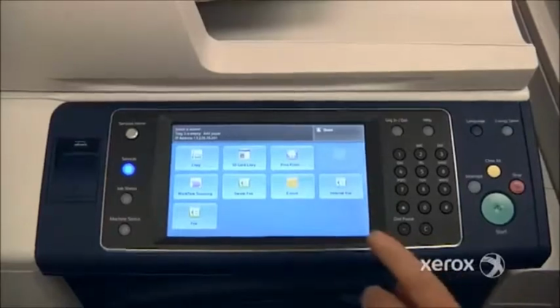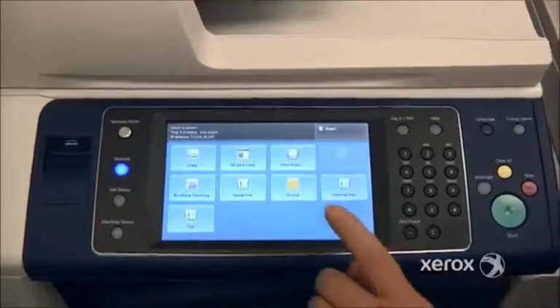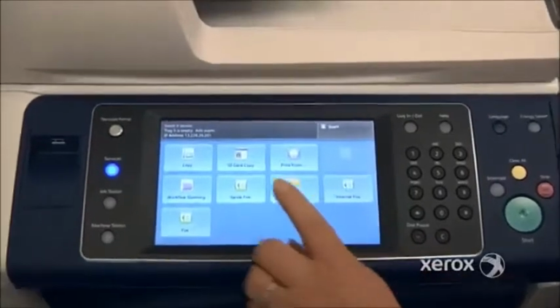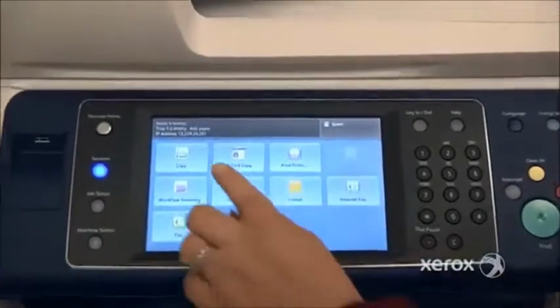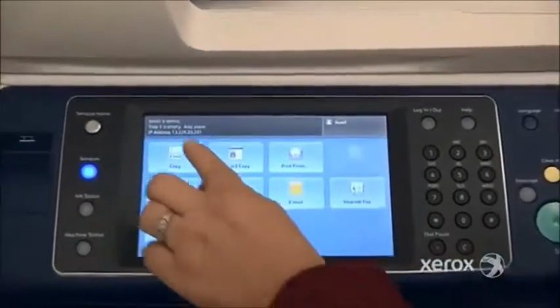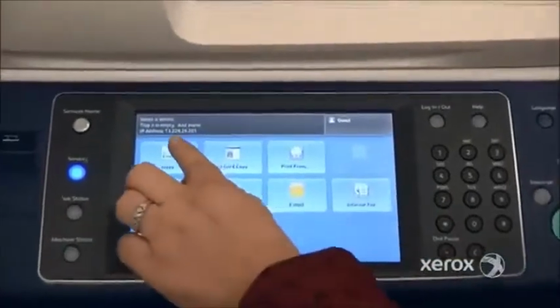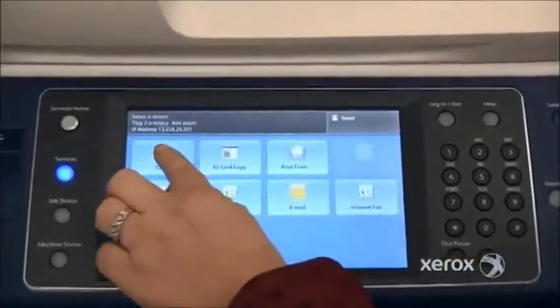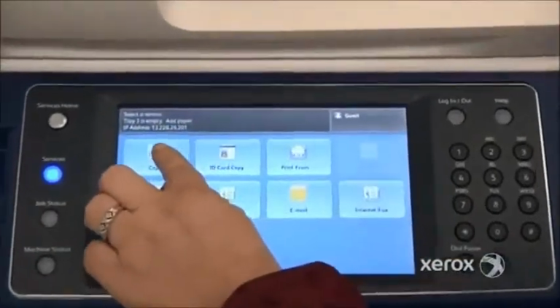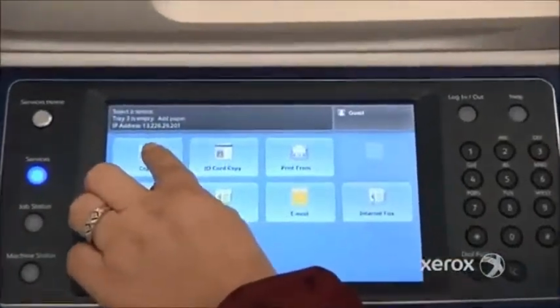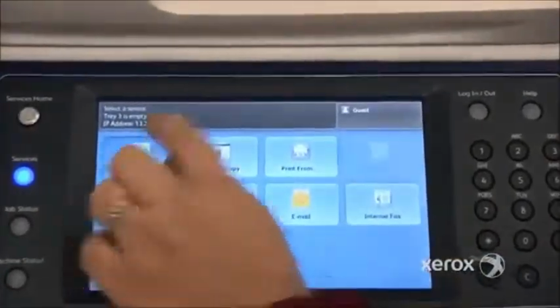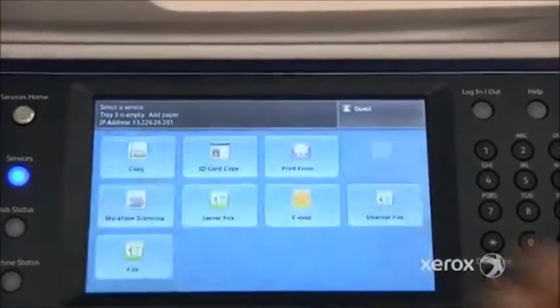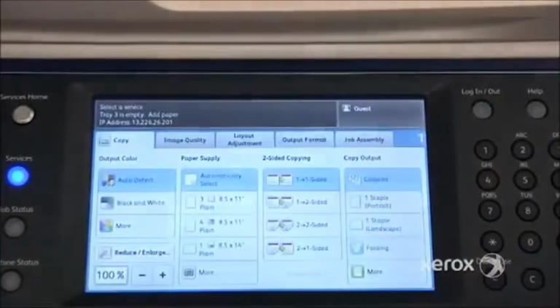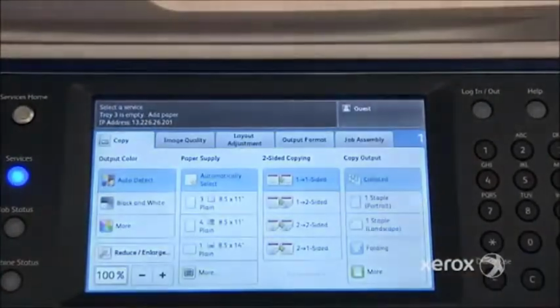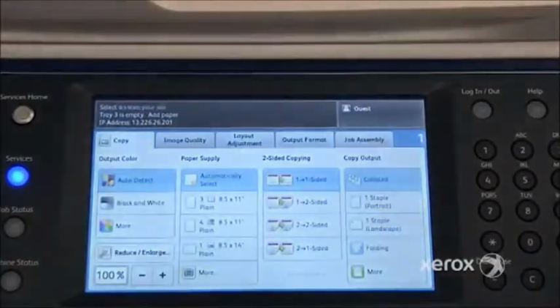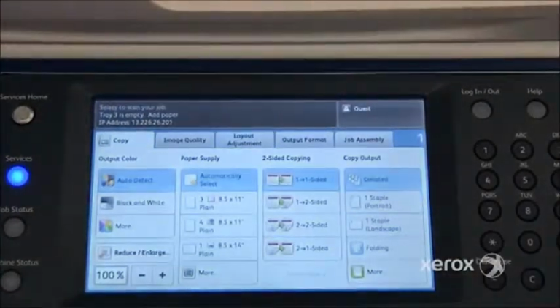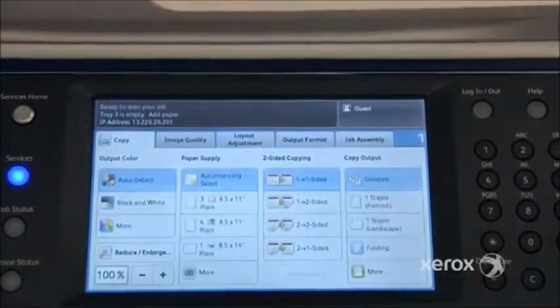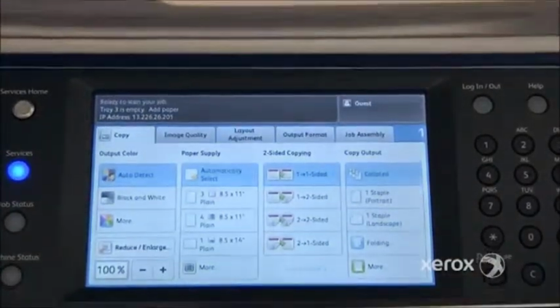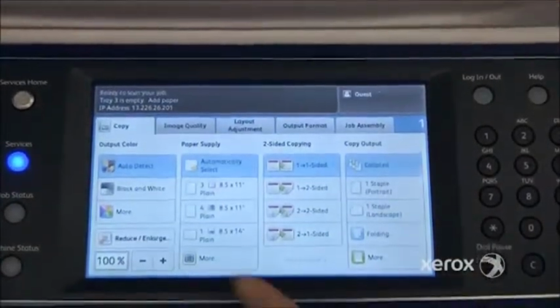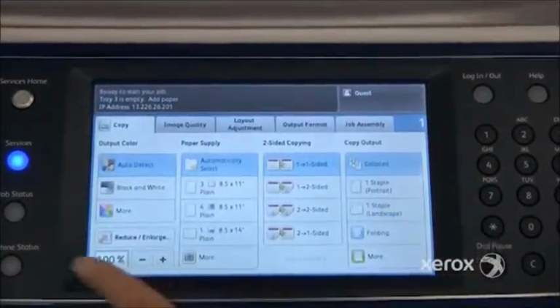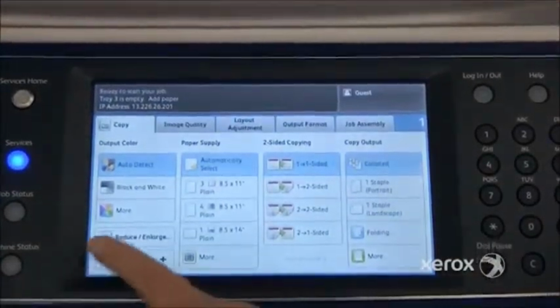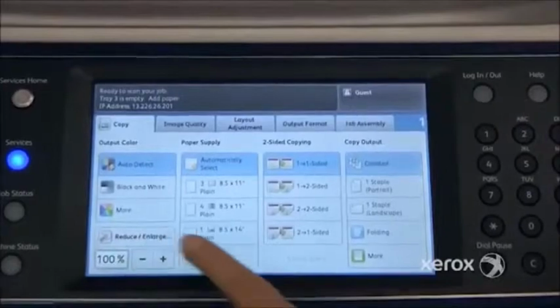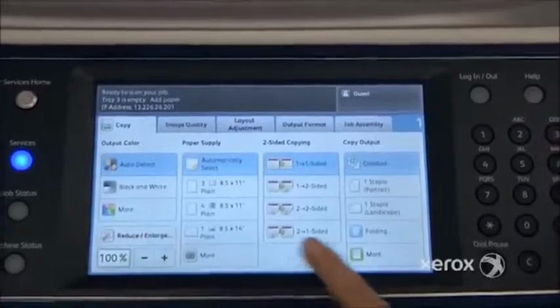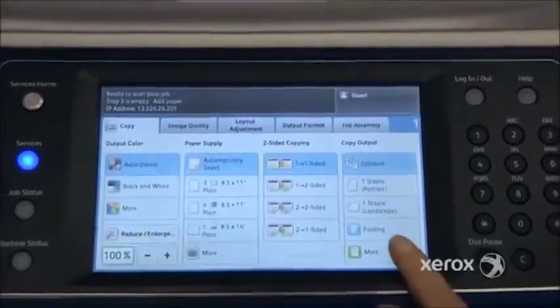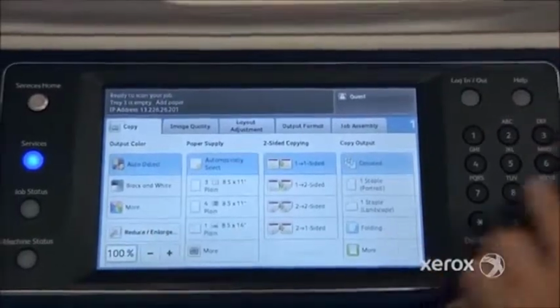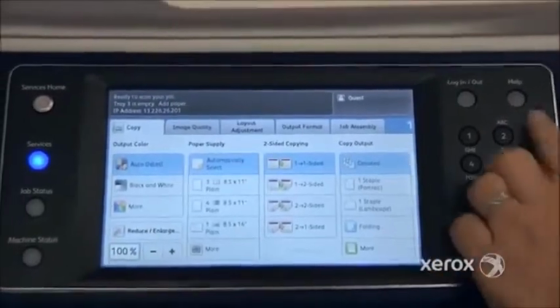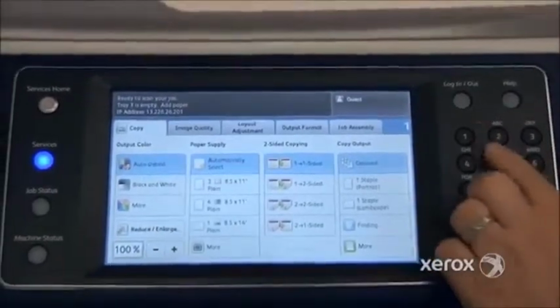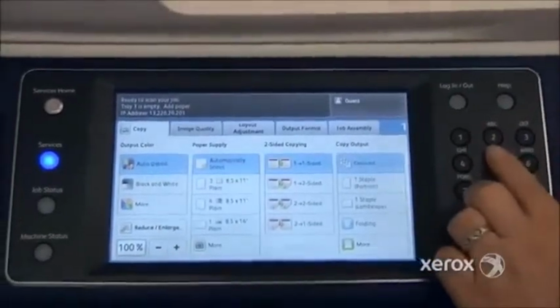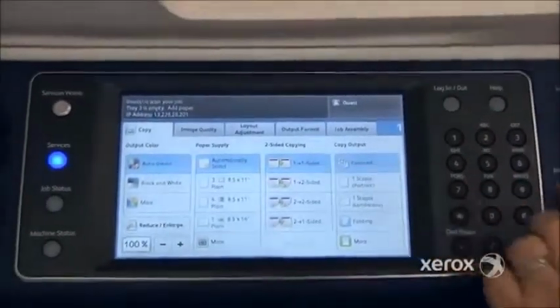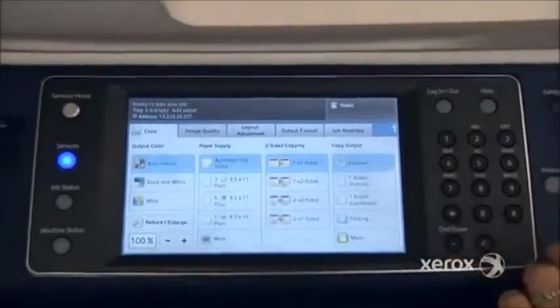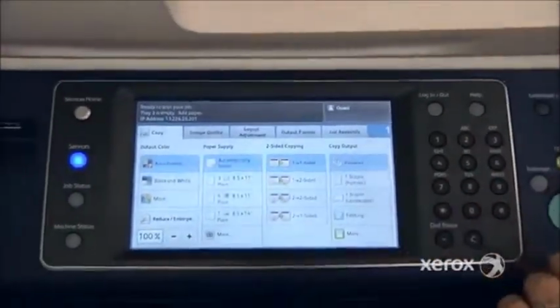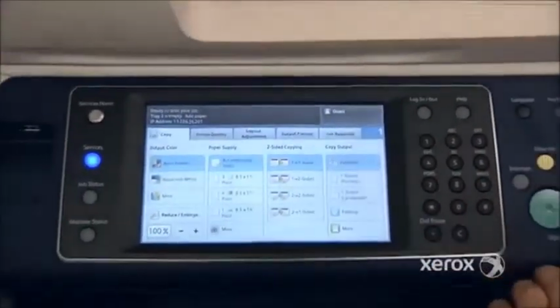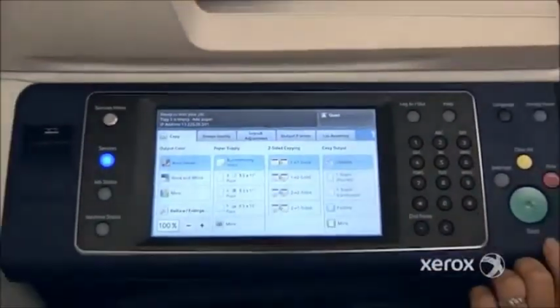To make a photocopy, simply select the photocopy tab and make your selections — how many copies you'd like — and press Start.